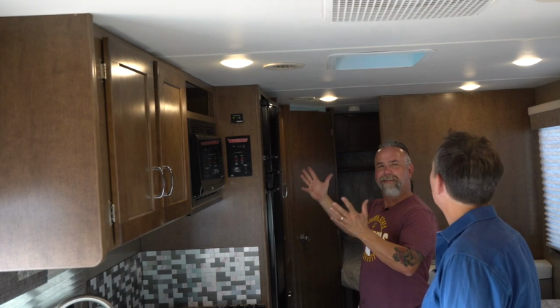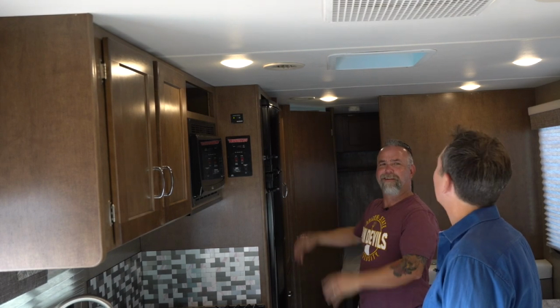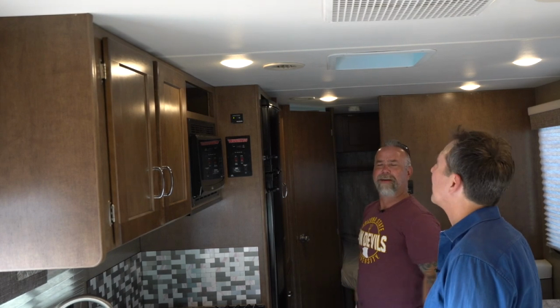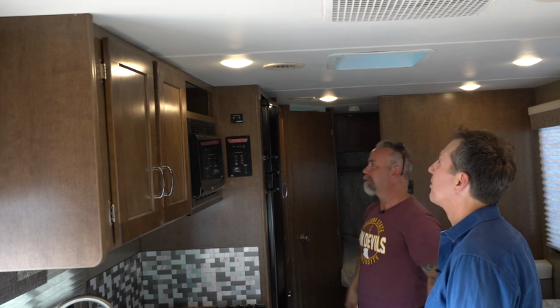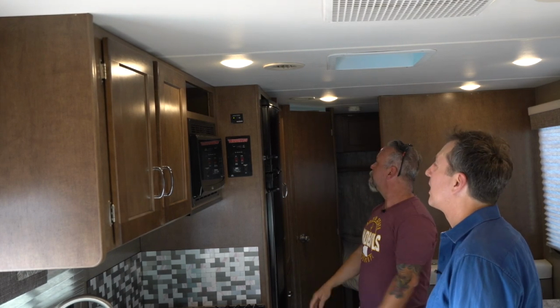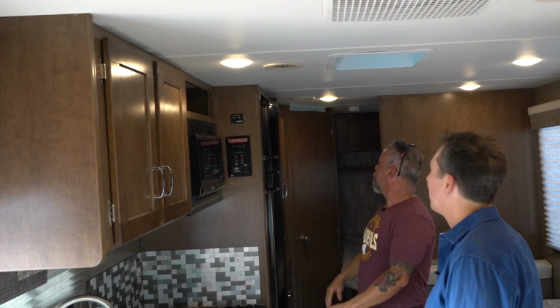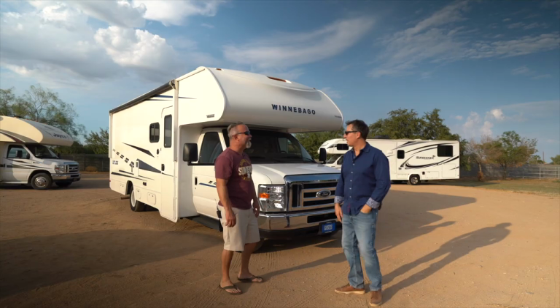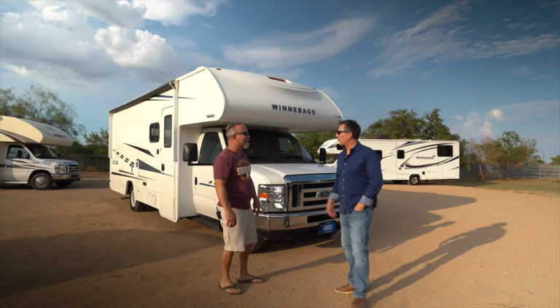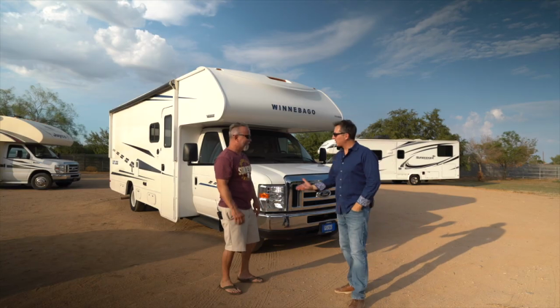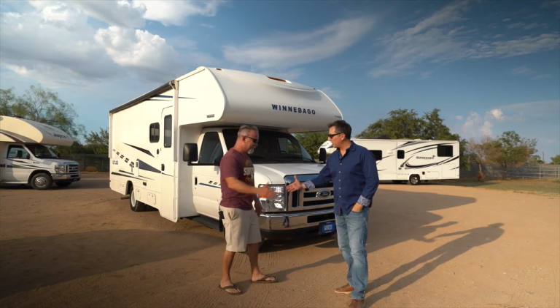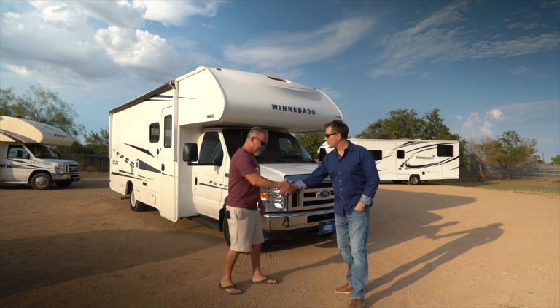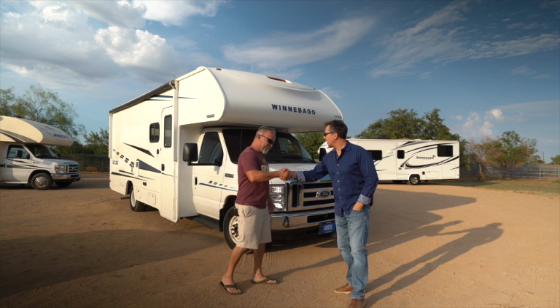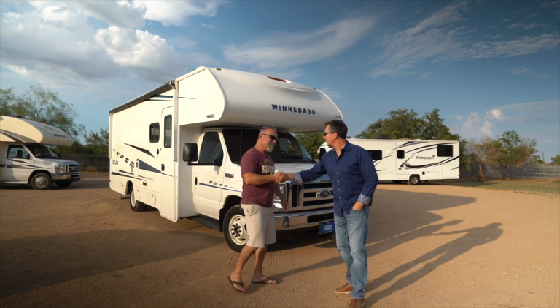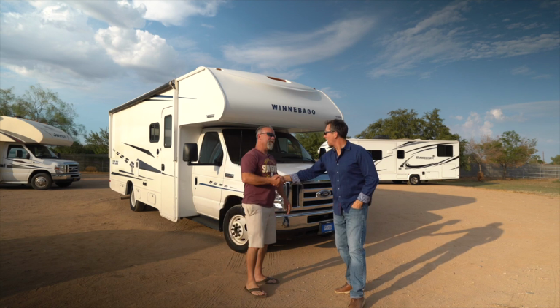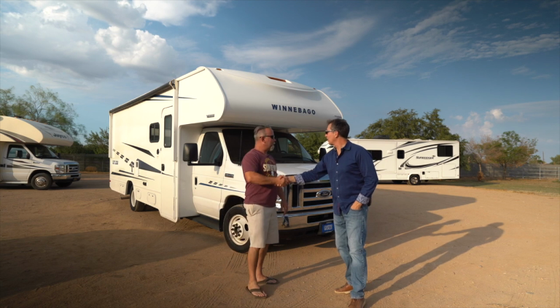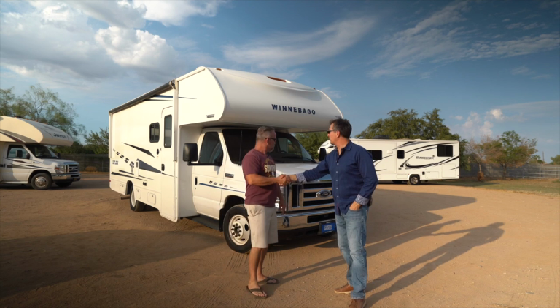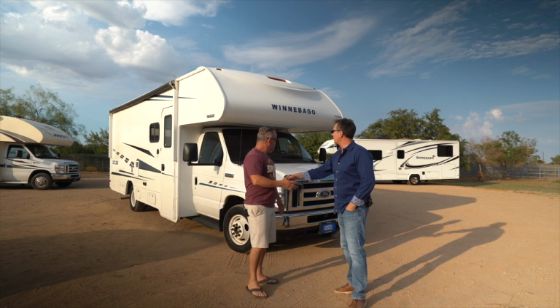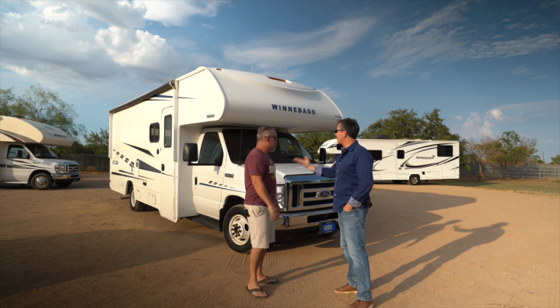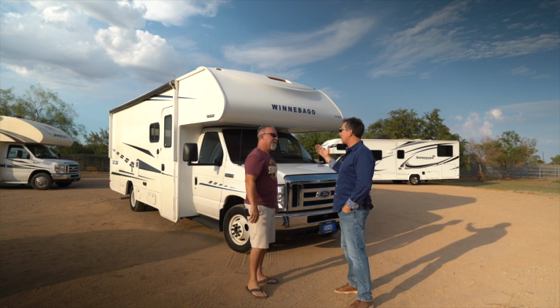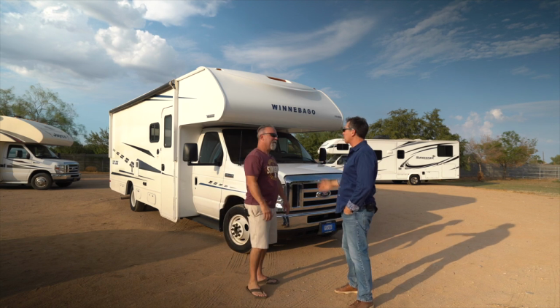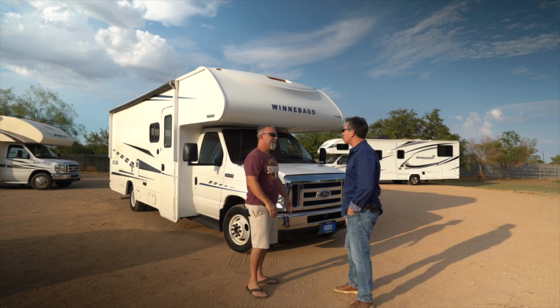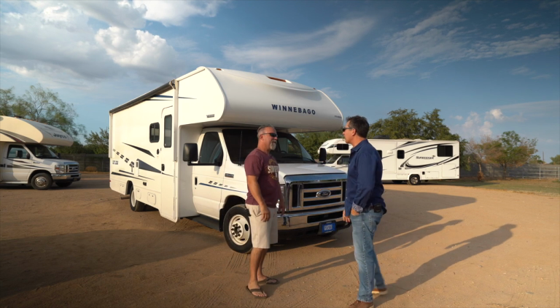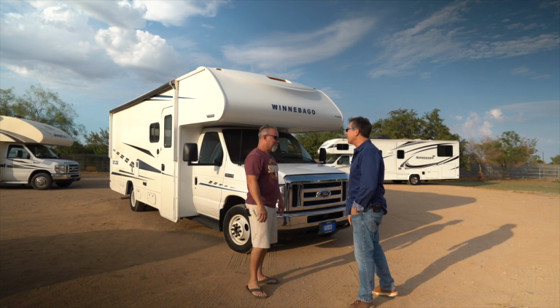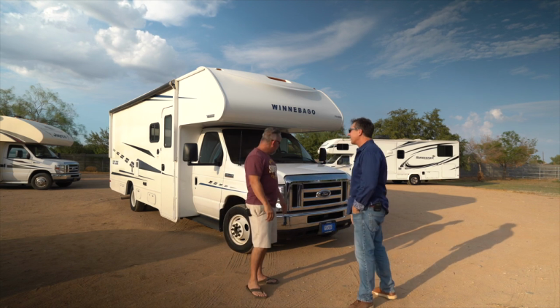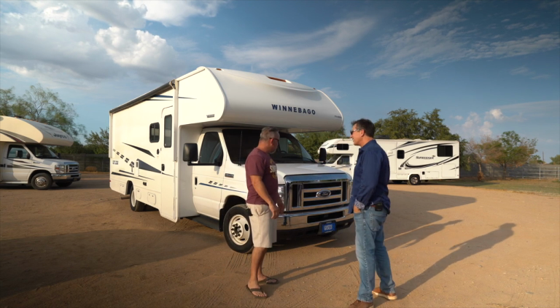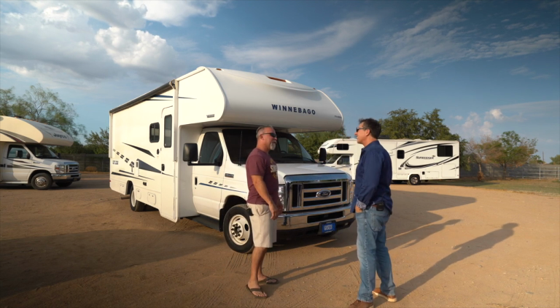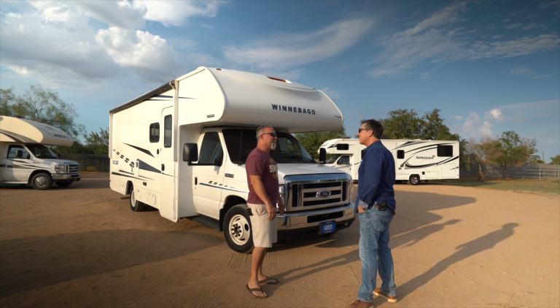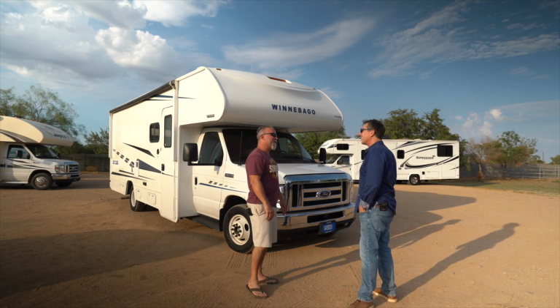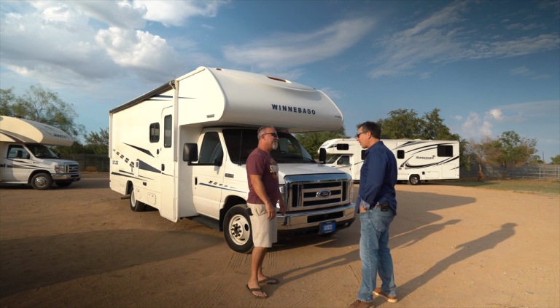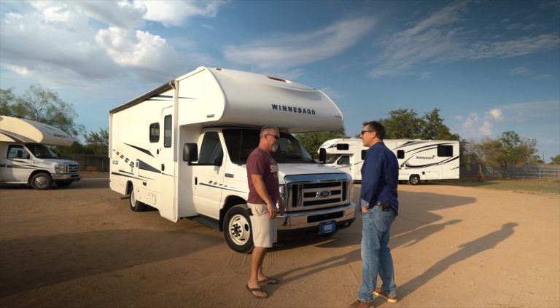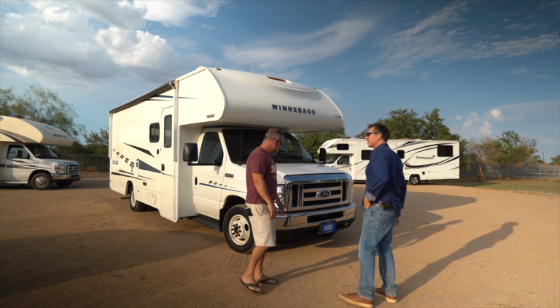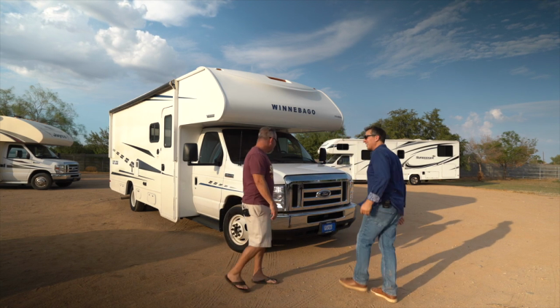This has a really good-sized refrigerator for a smaller unit — my wife loves it because our bigger RV actually has a smaller fridge, which doesn't make any sense. Chris, thank you so much — I really appreciate it and I'm looking forward to the trip!